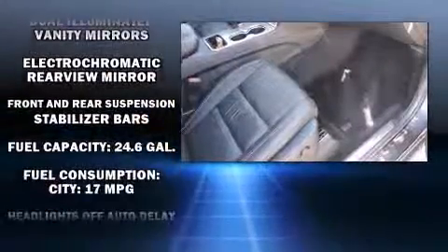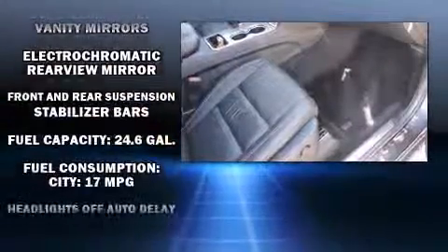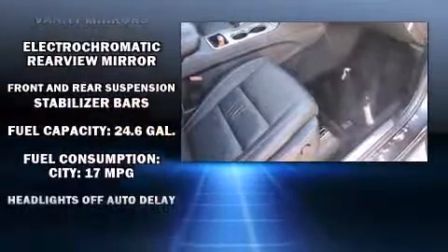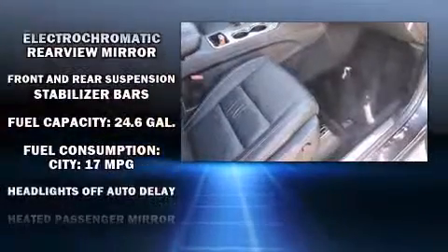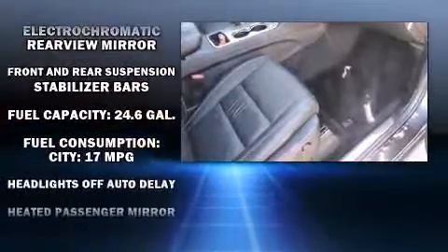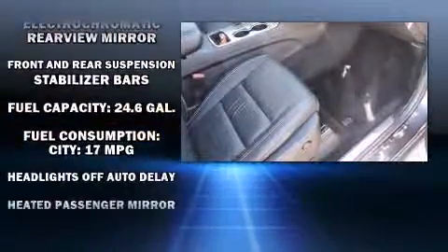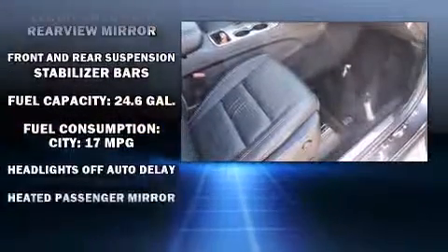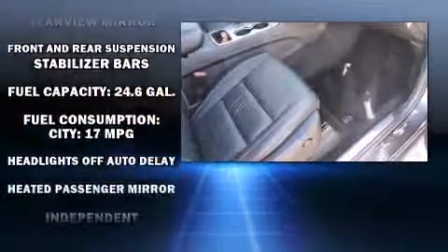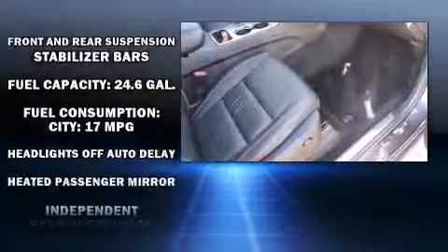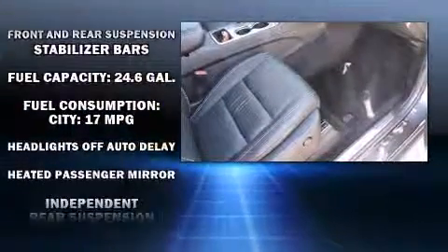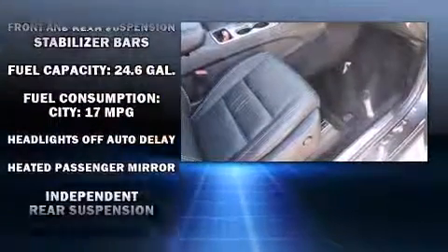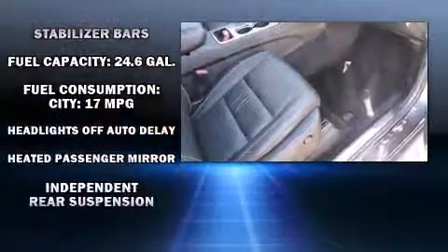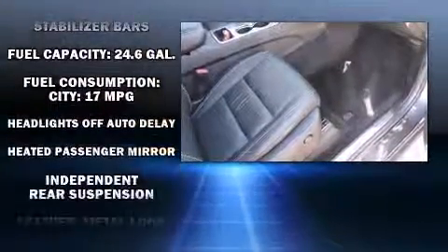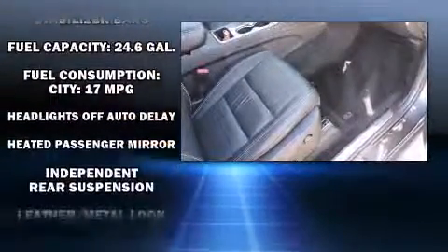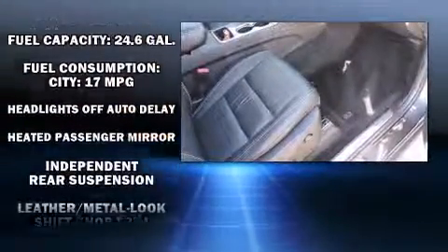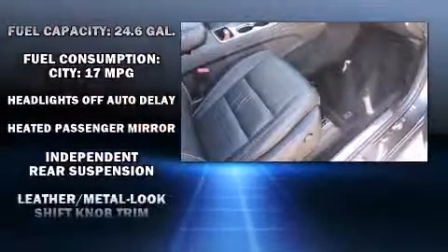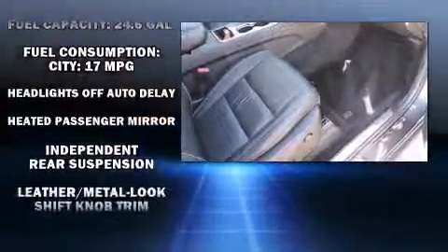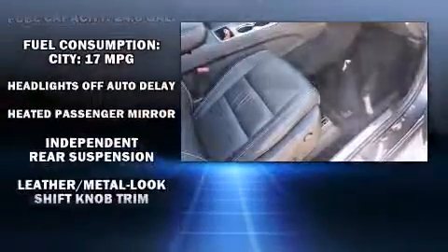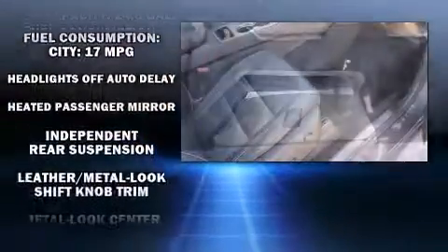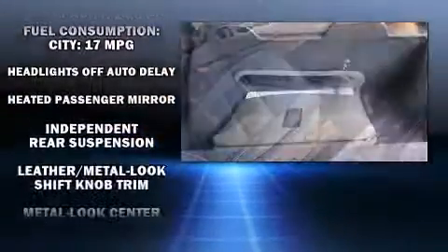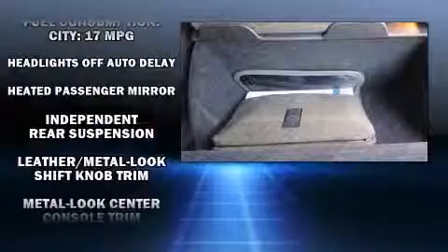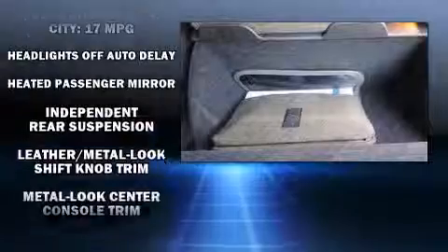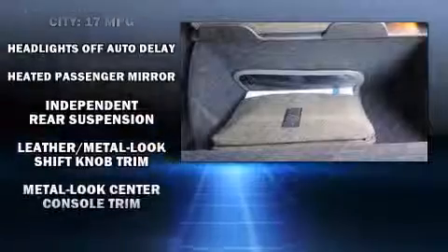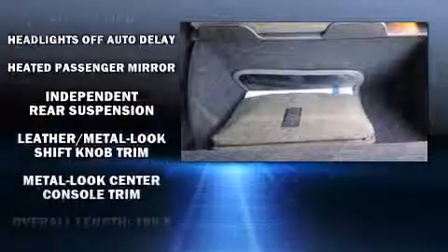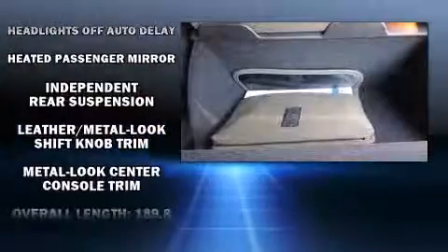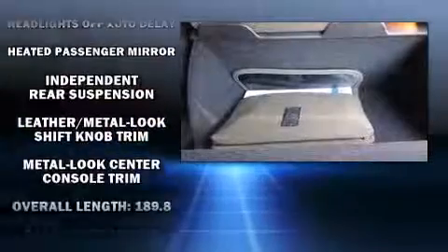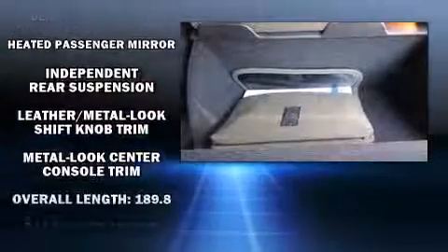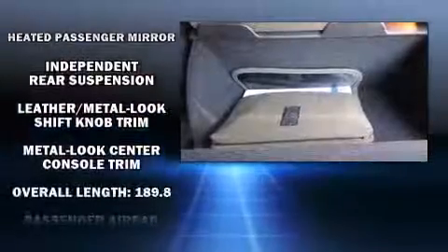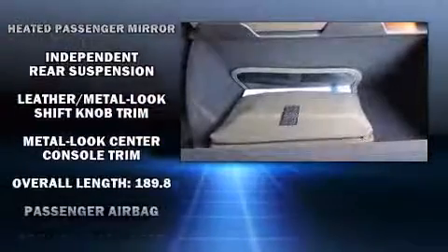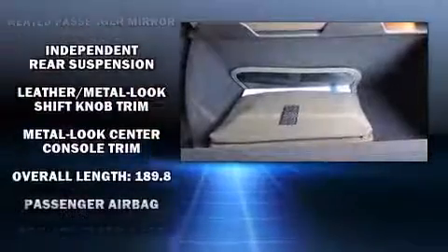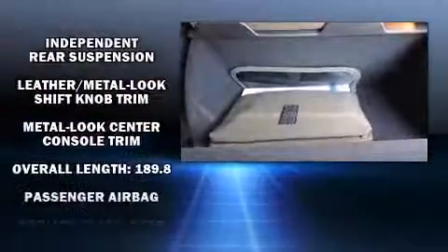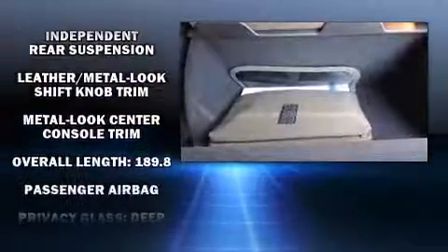Take assurance inside curtain airbags, providing head protection in the event of a severe collision.